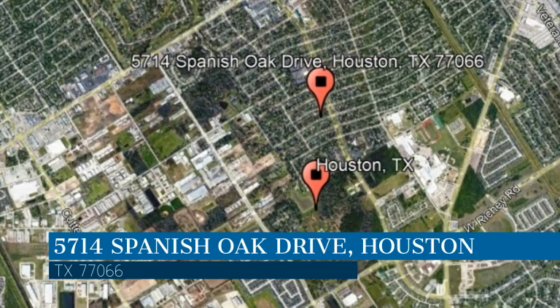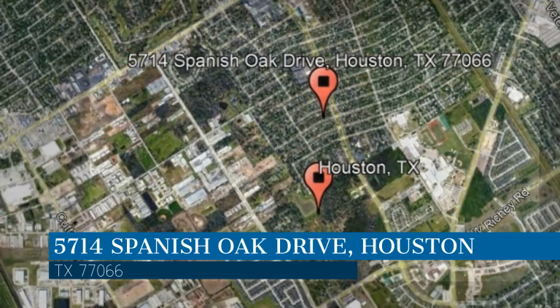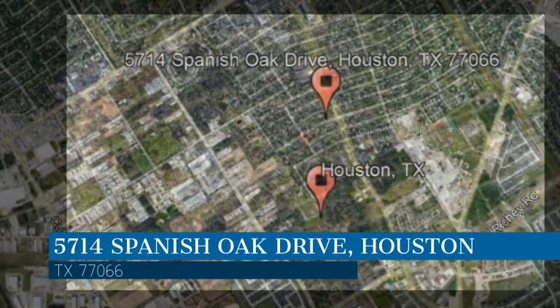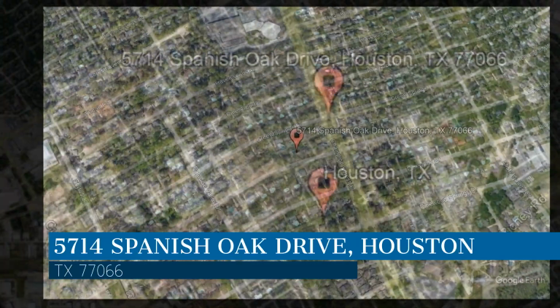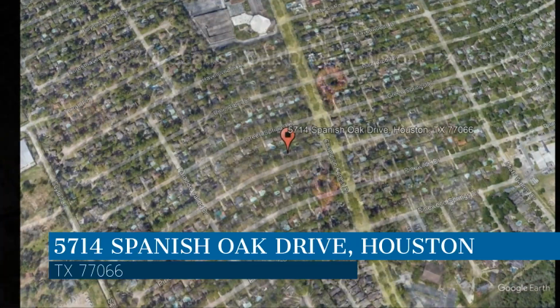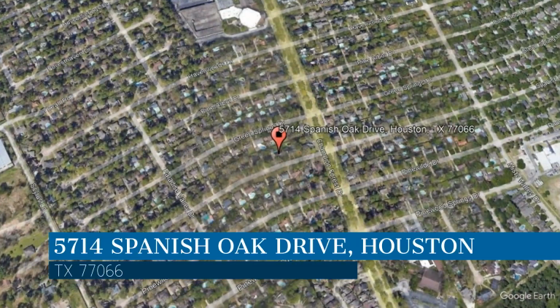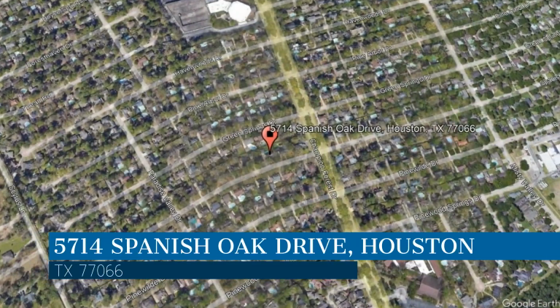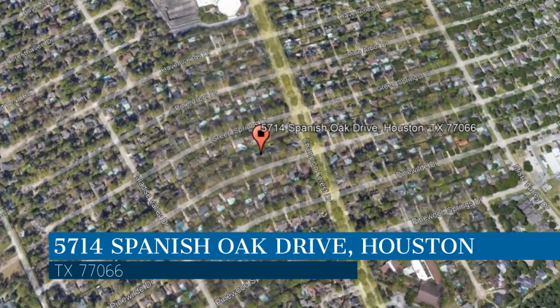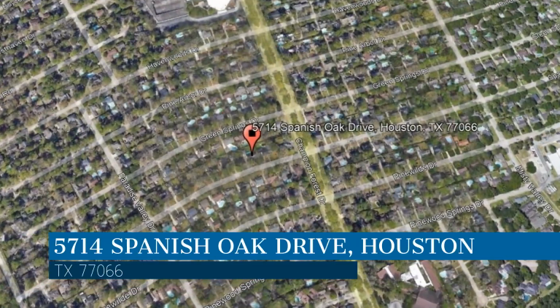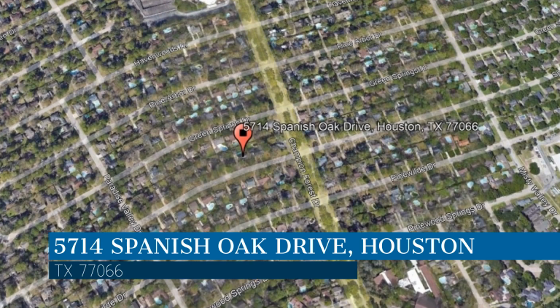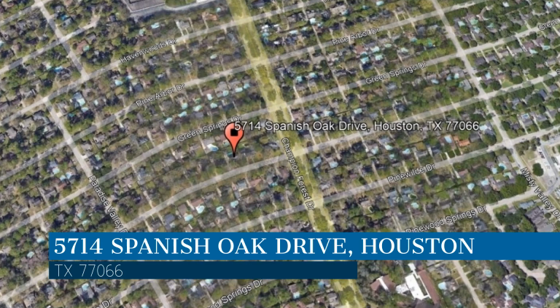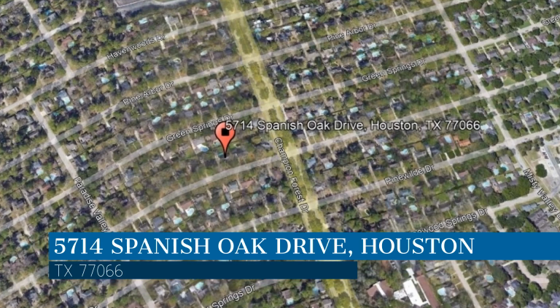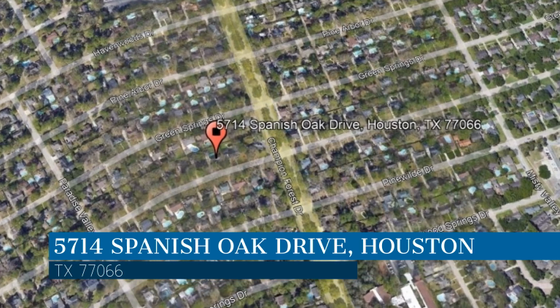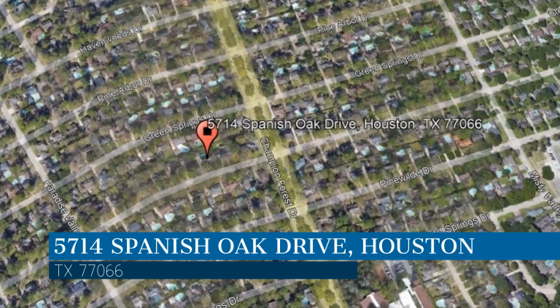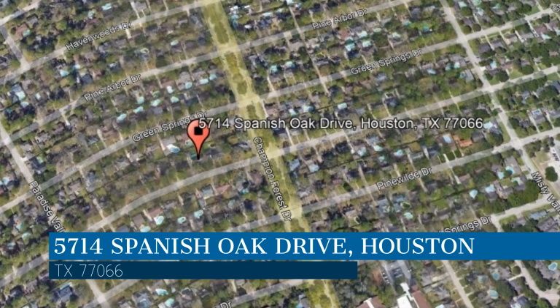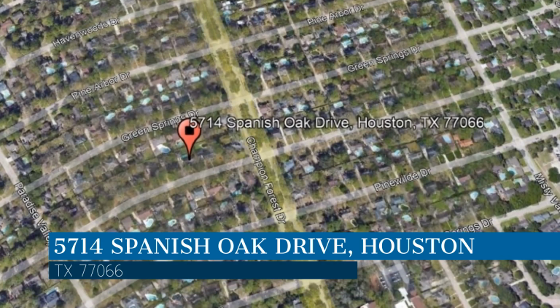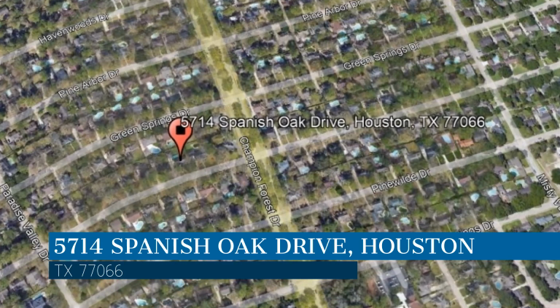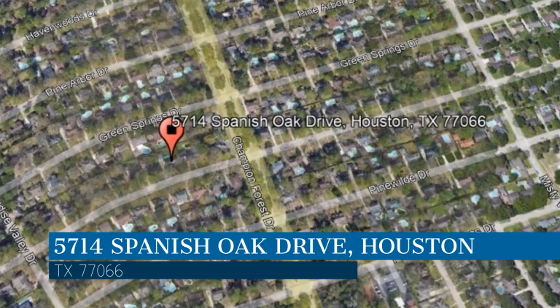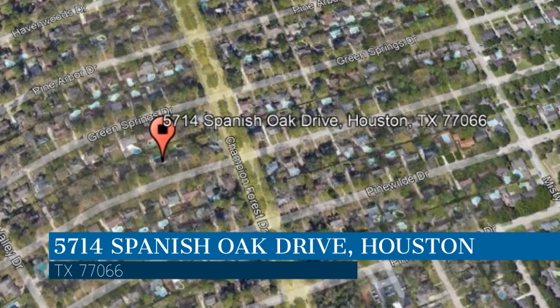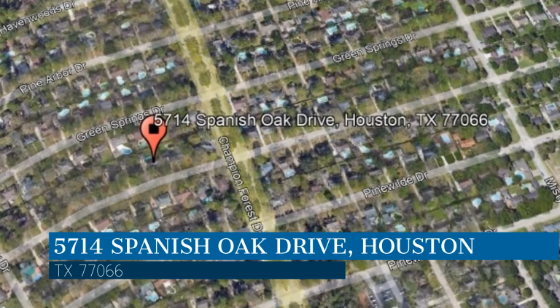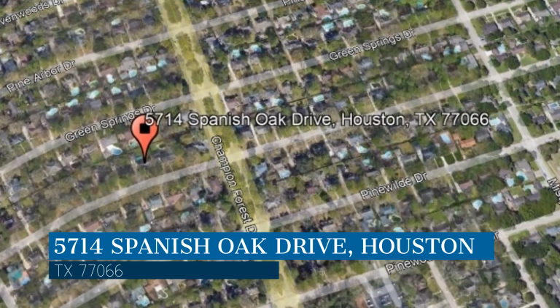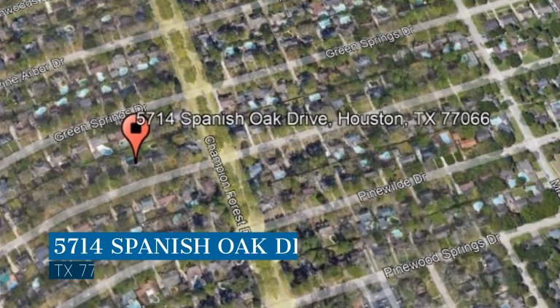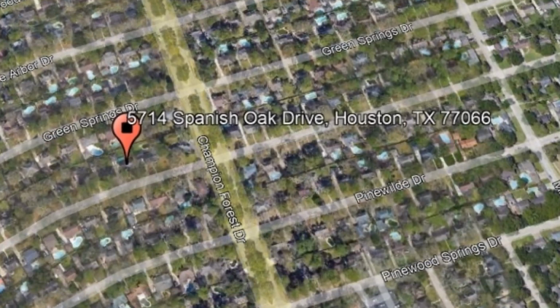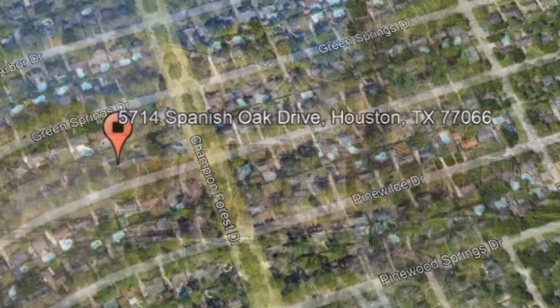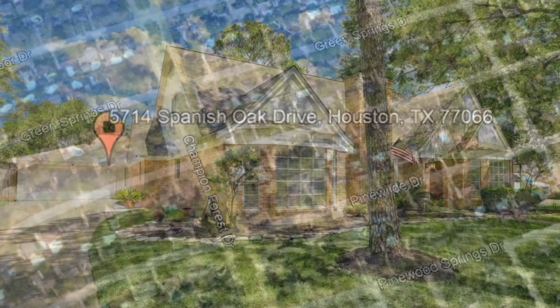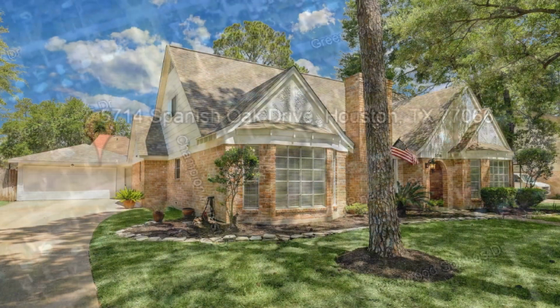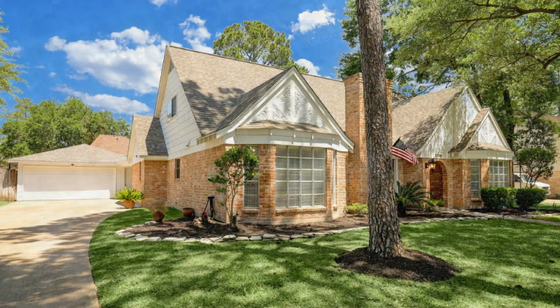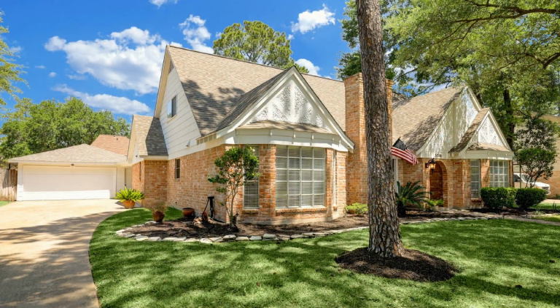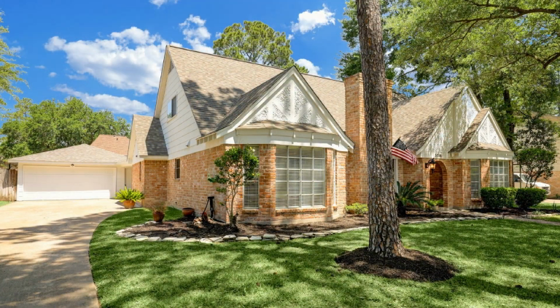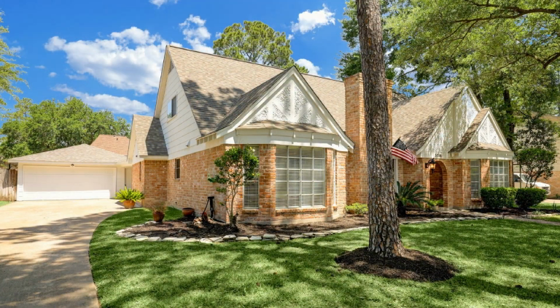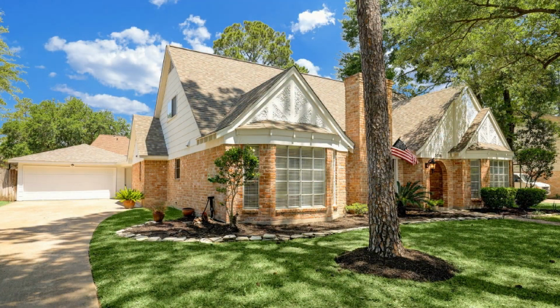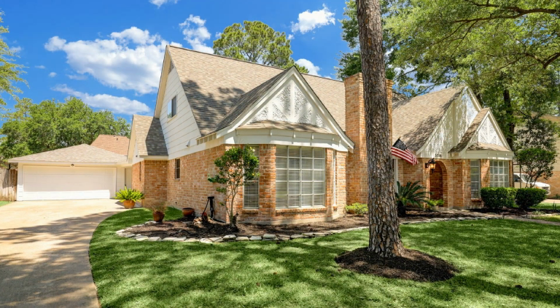Enjoy this virtual tour provided to you by the leading property management company in Houston, Texas — Terra Residential Services.